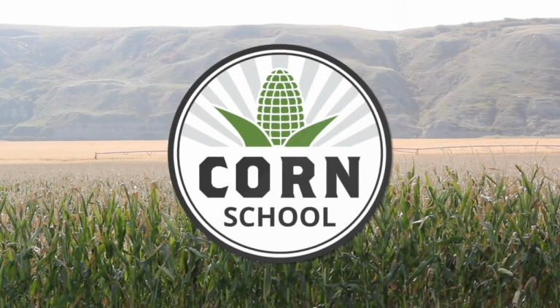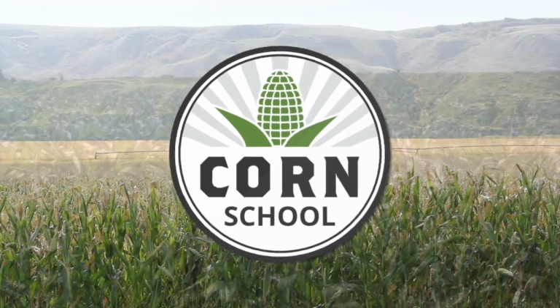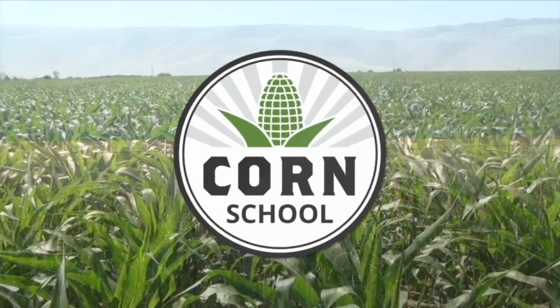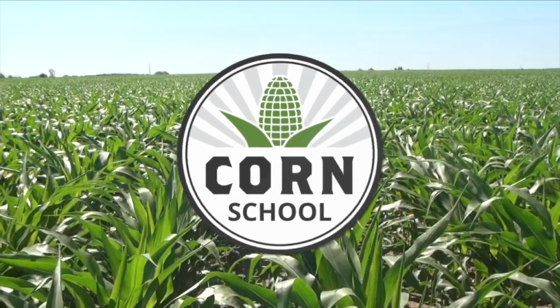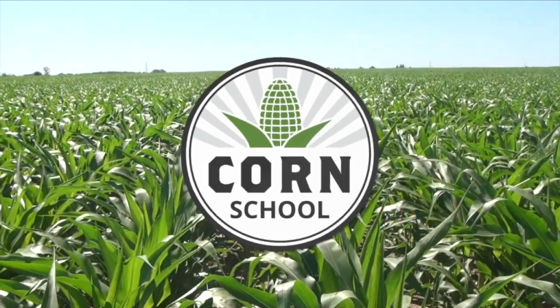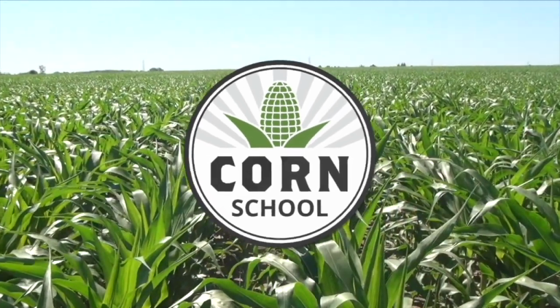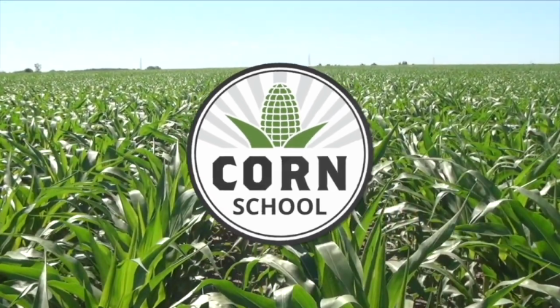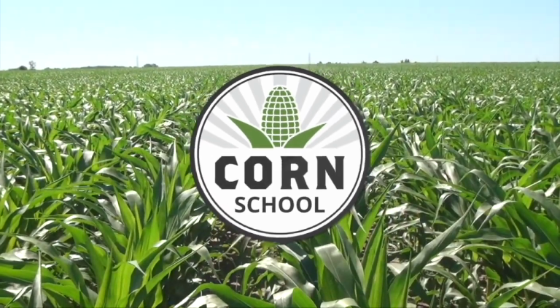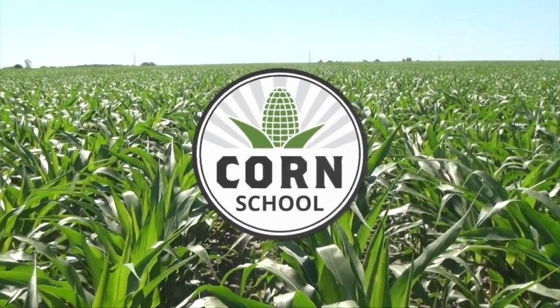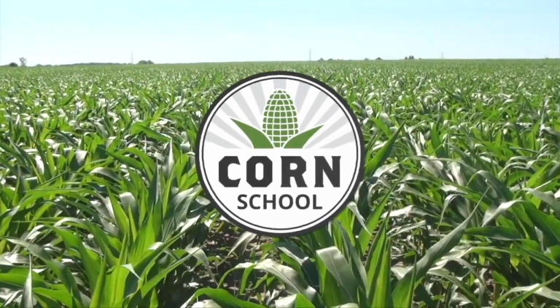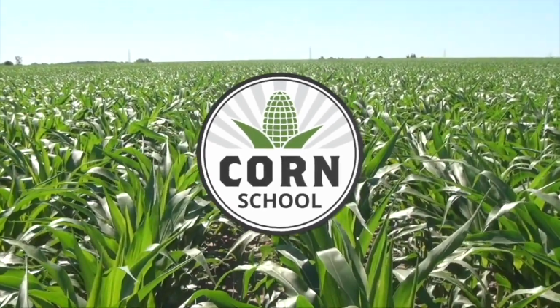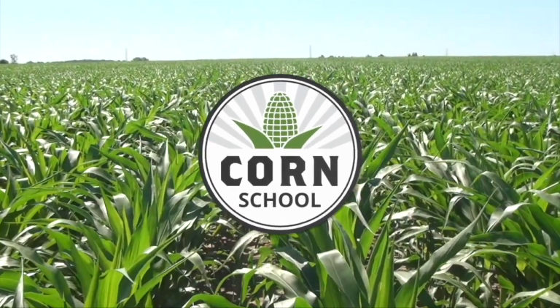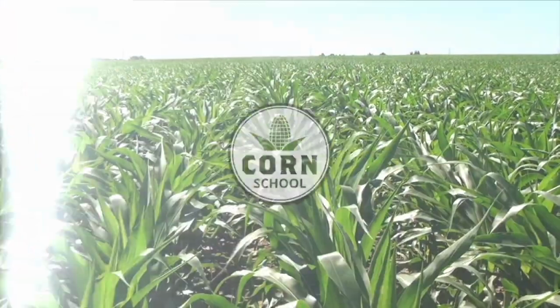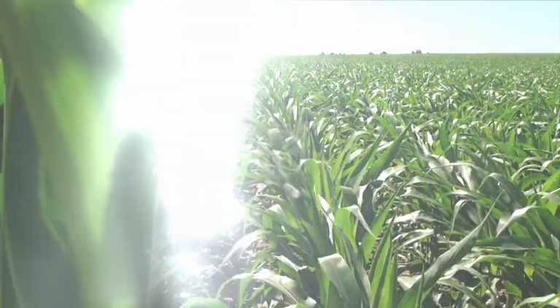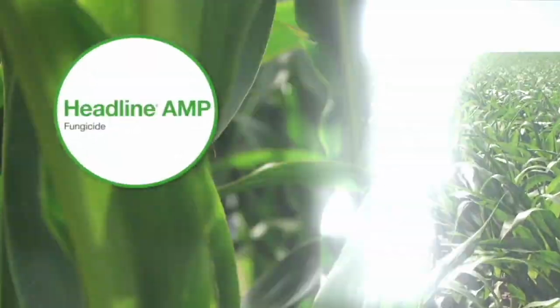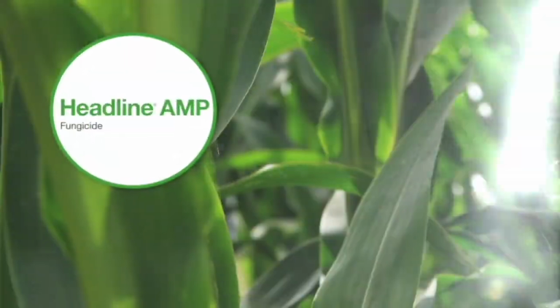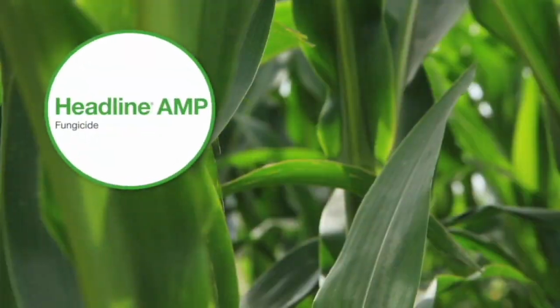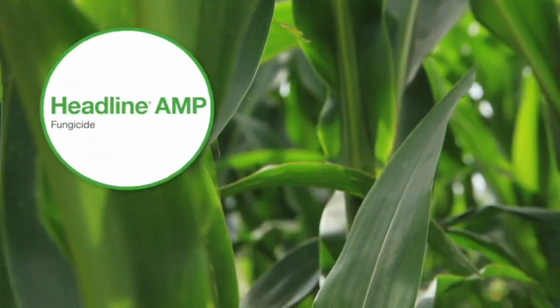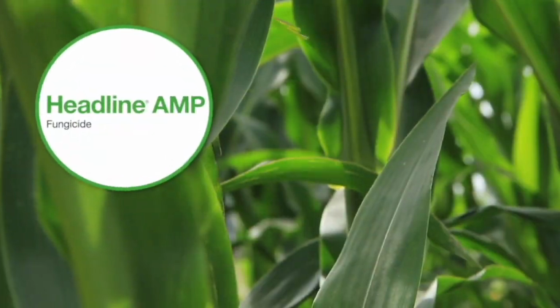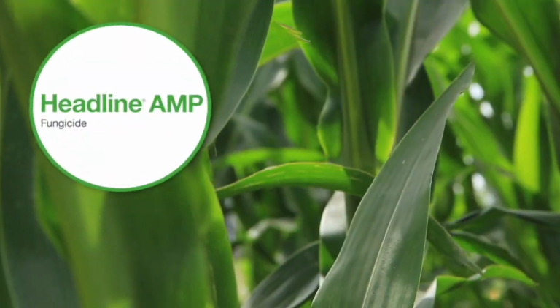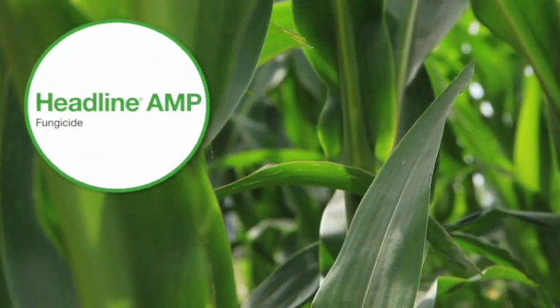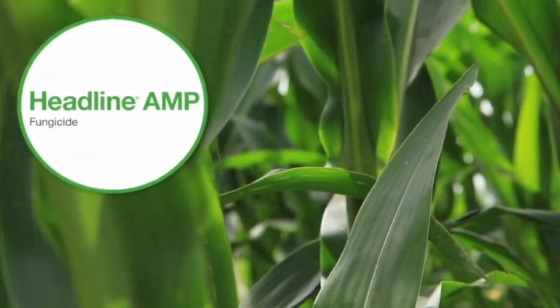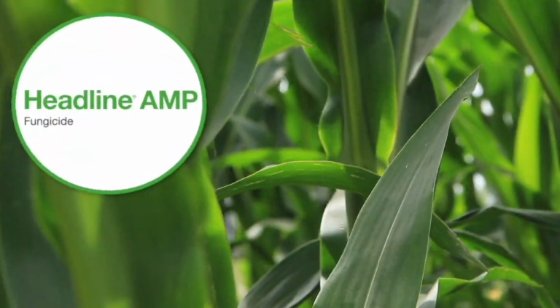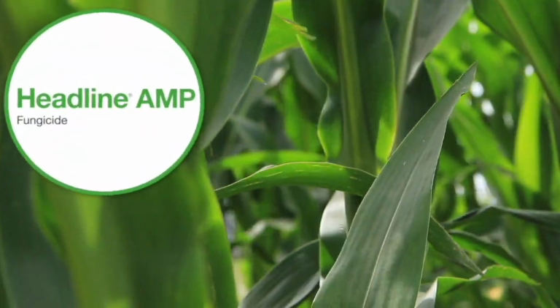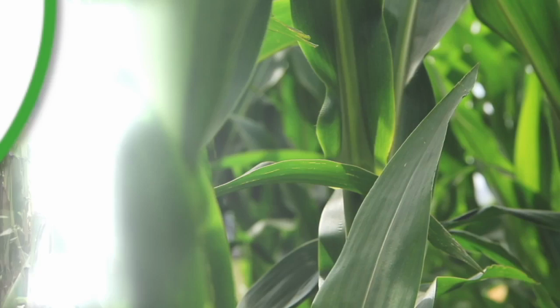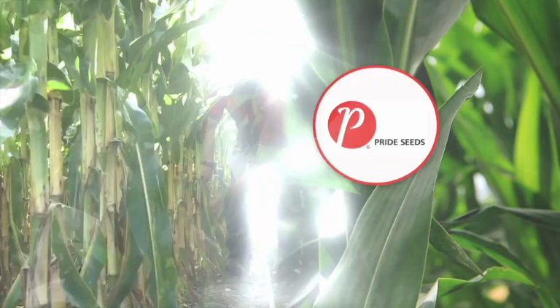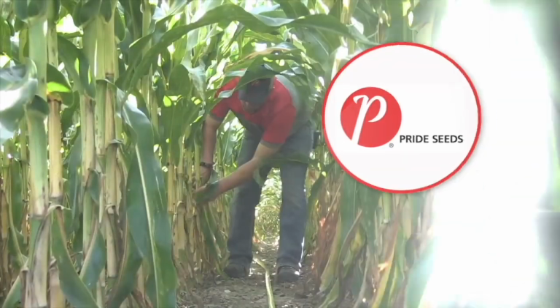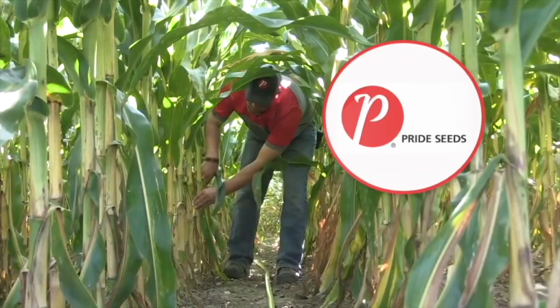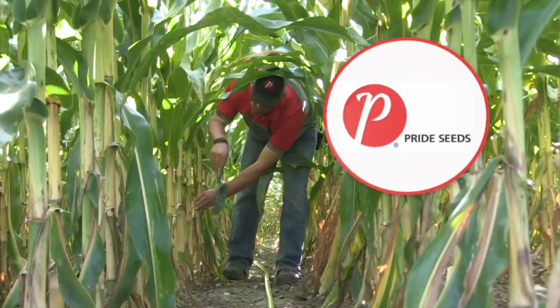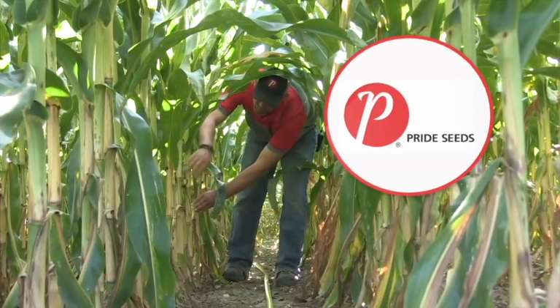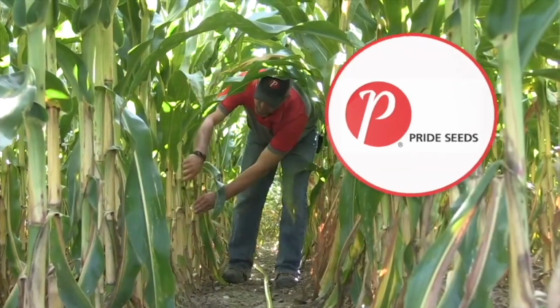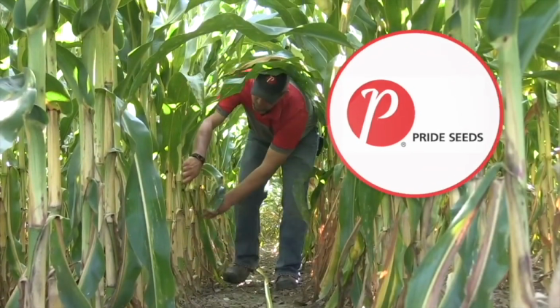Corn School on realagriculture.com is brought to you by Headline Amp Fungicide and Pride Seeds.